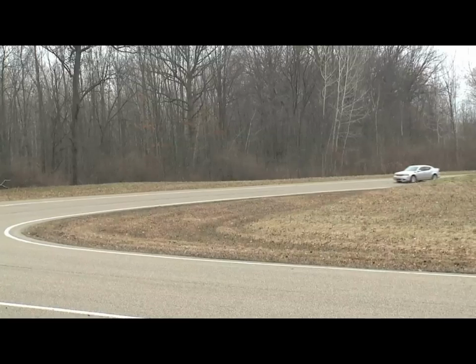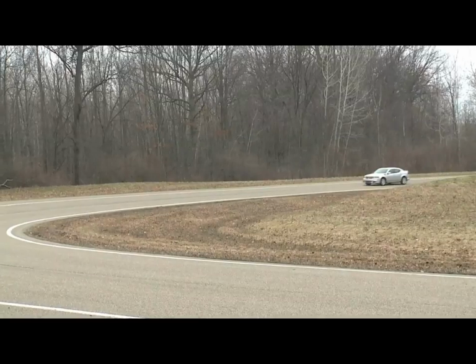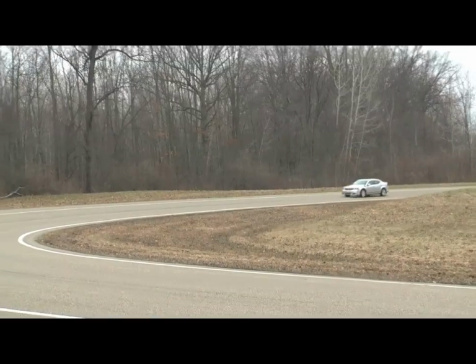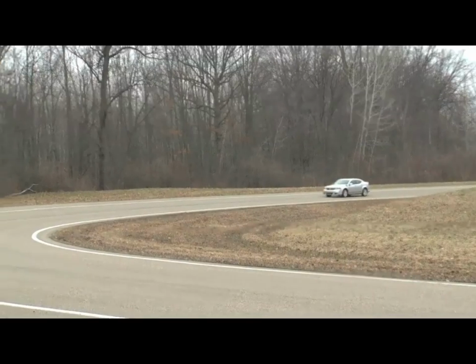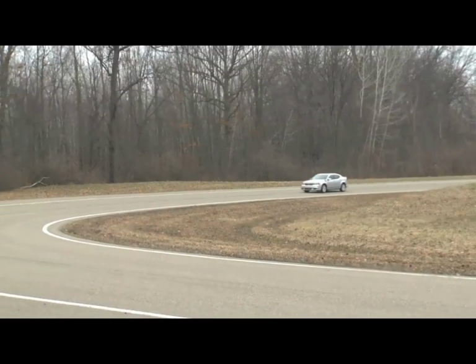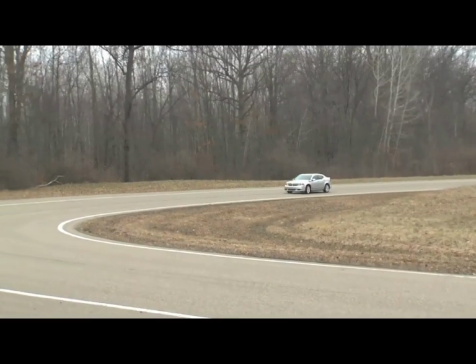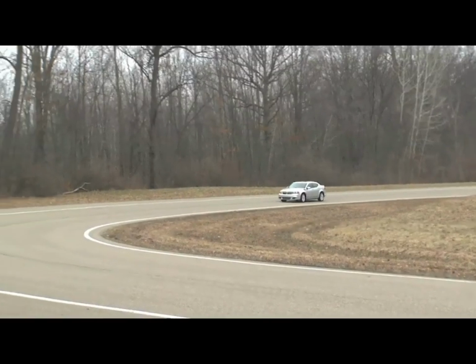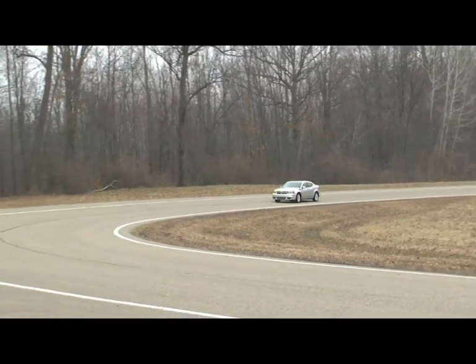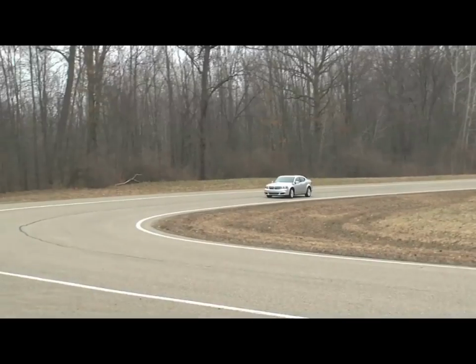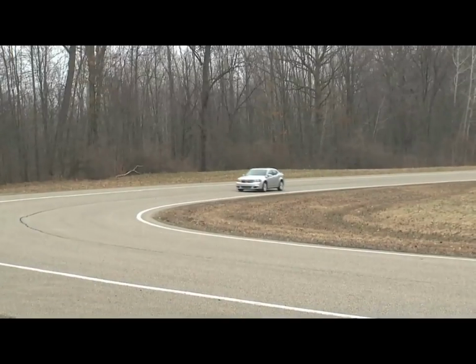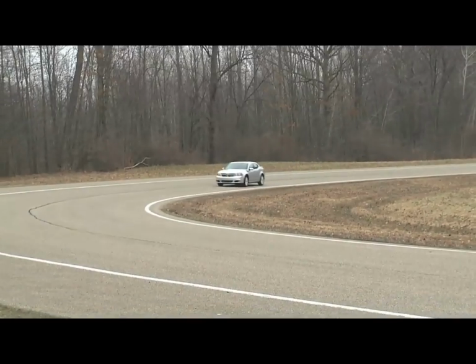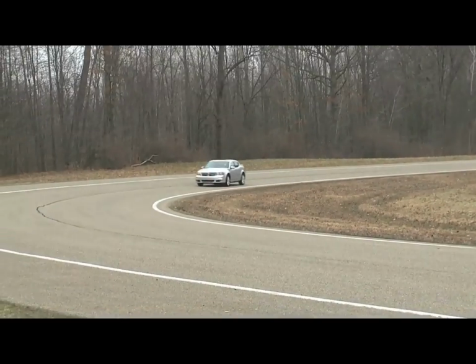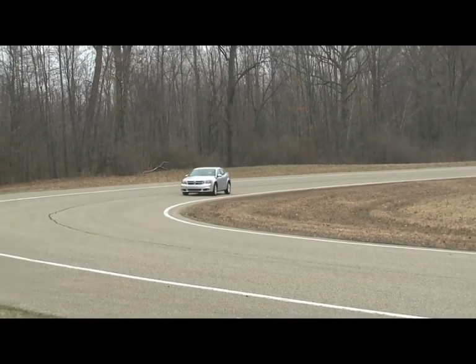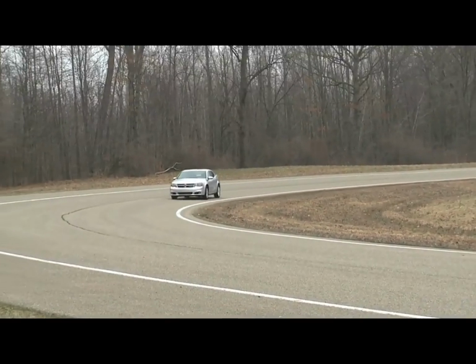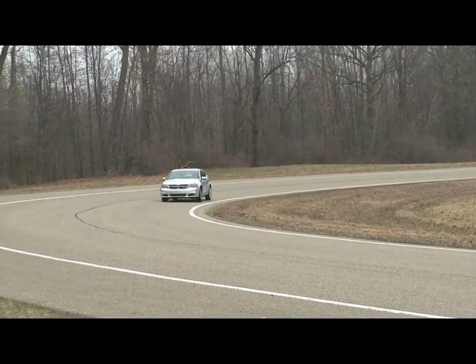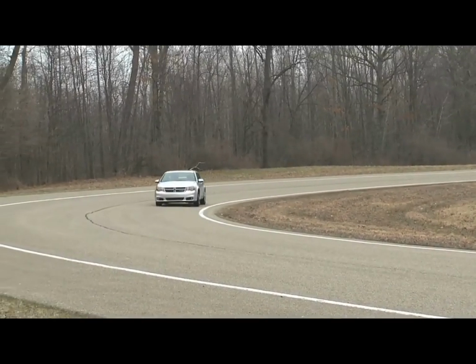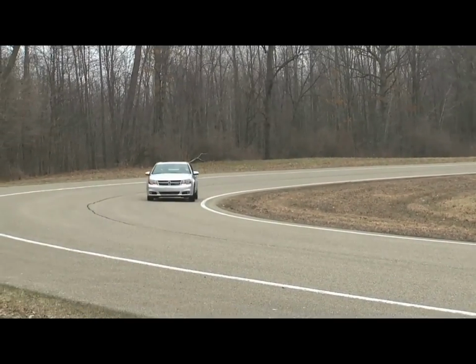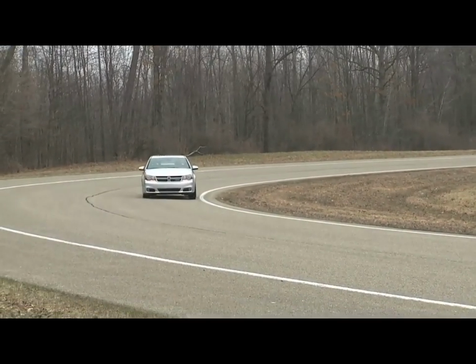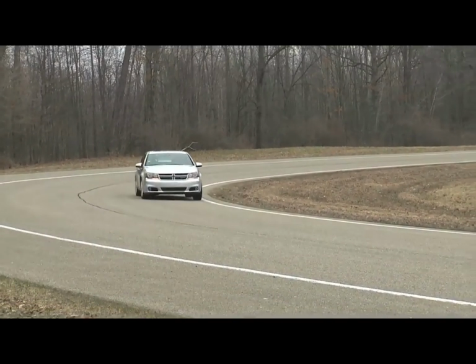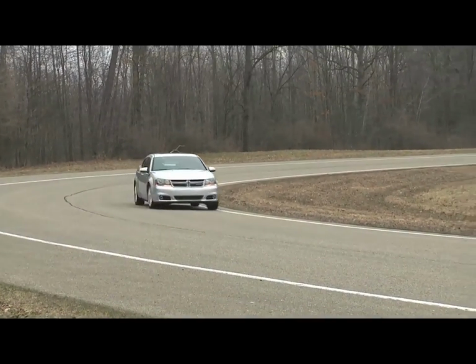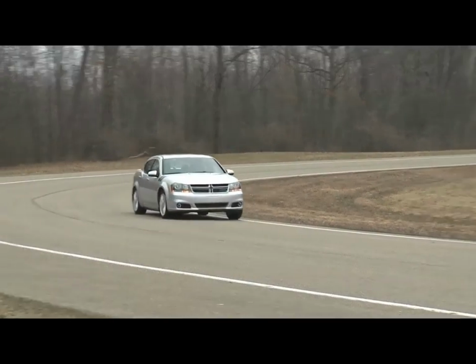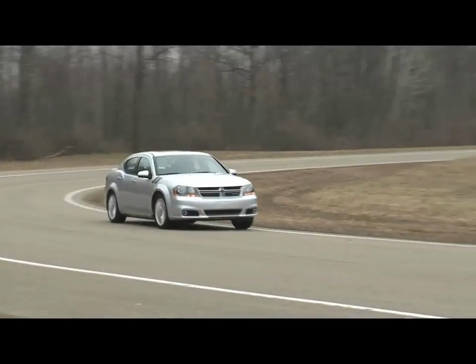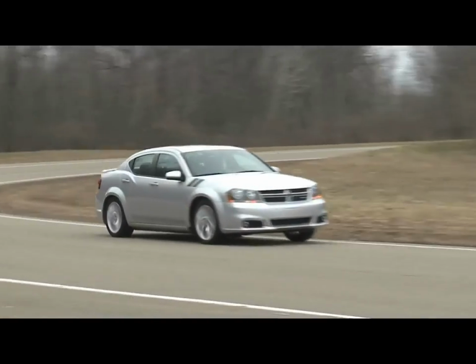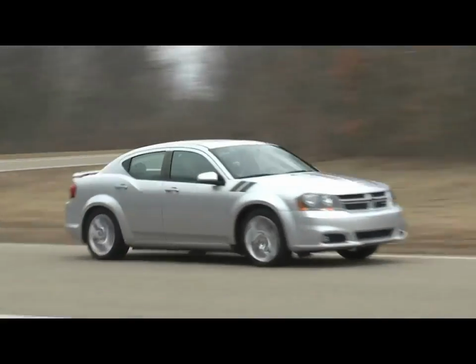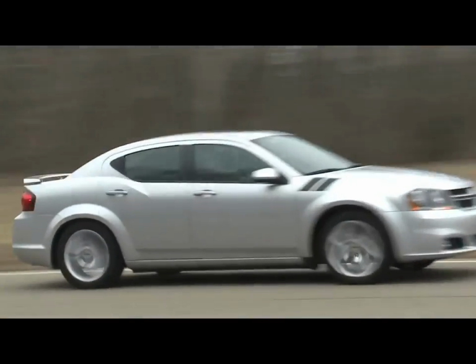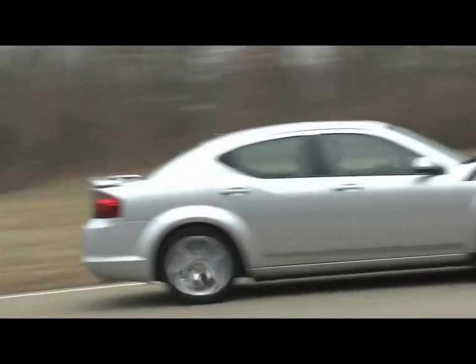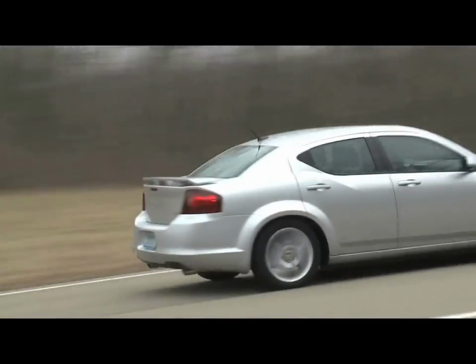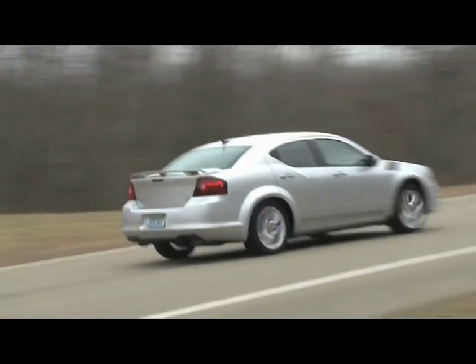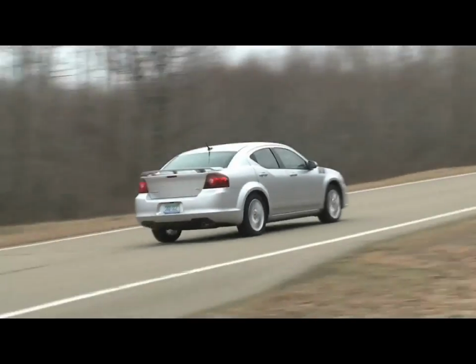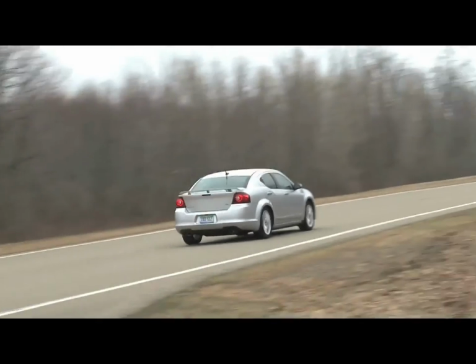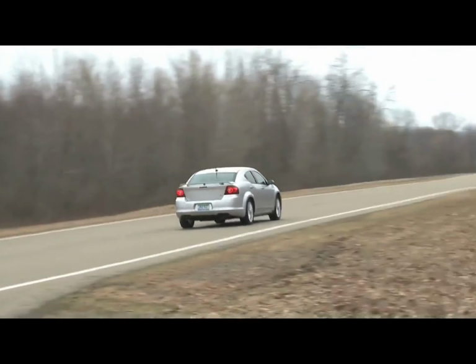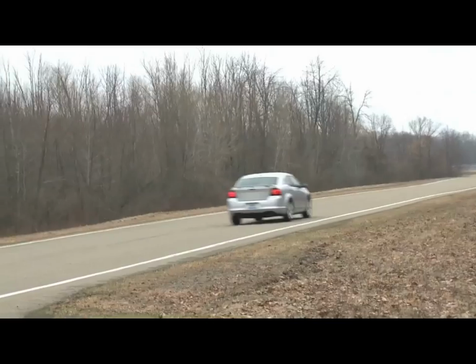When we put the Pentastar in the Avenger for the 2011 model, it really became powerful. Matter of fact, it's the most powerful vehicle in its class.